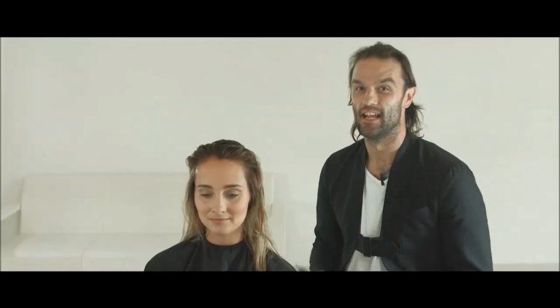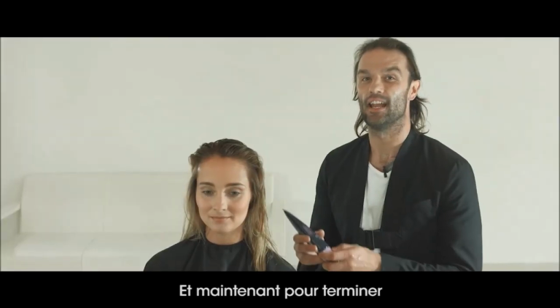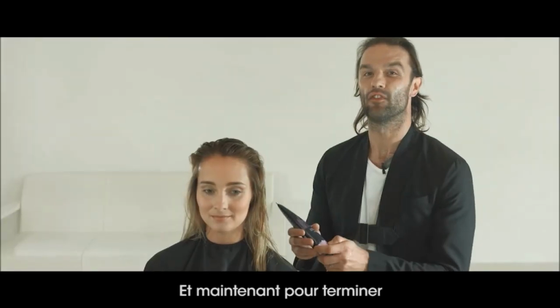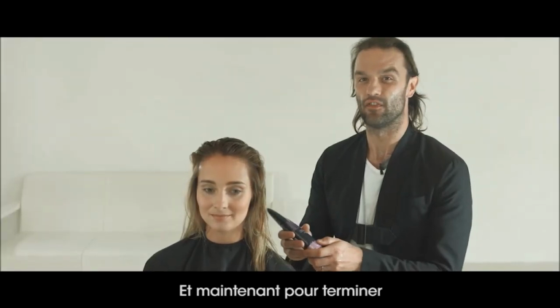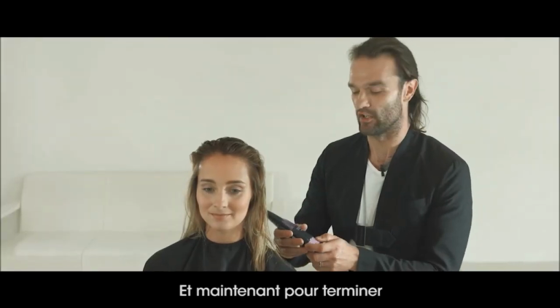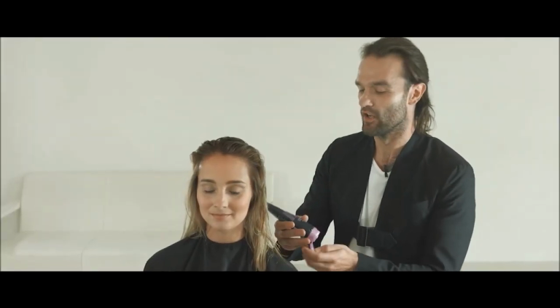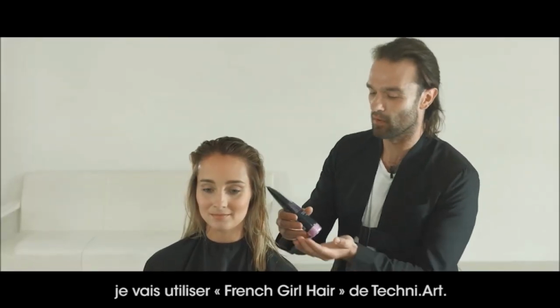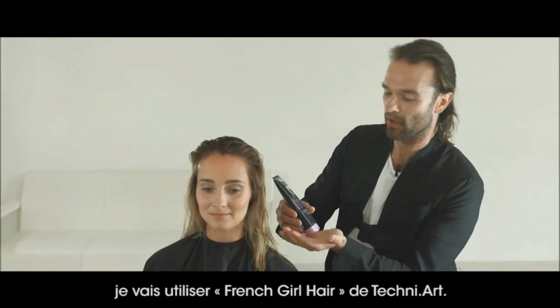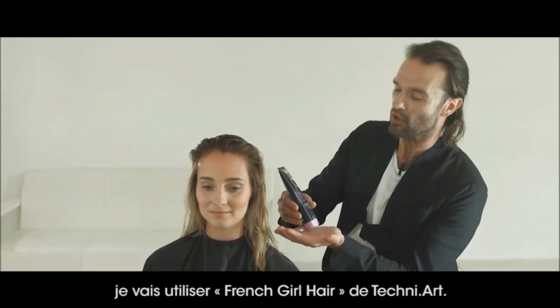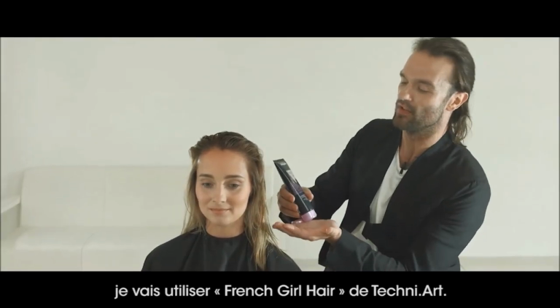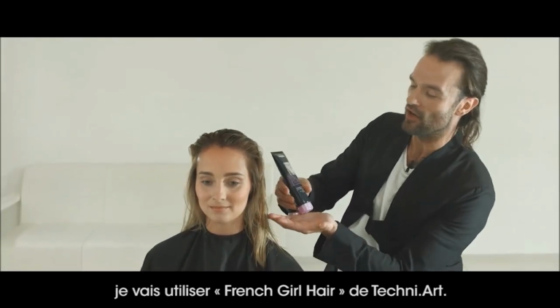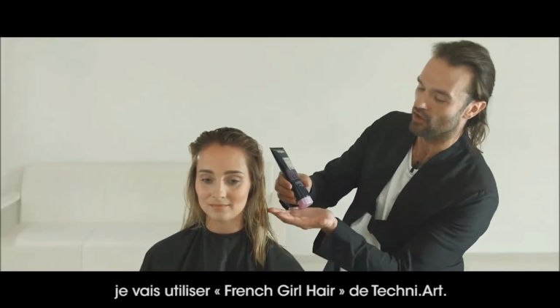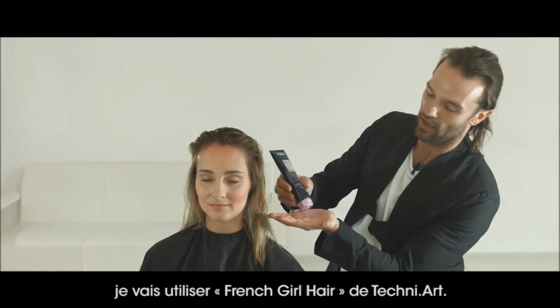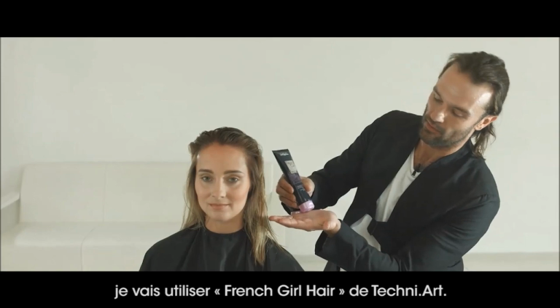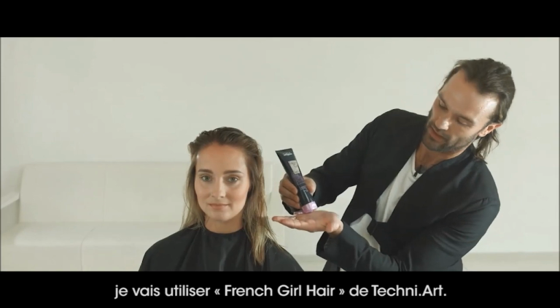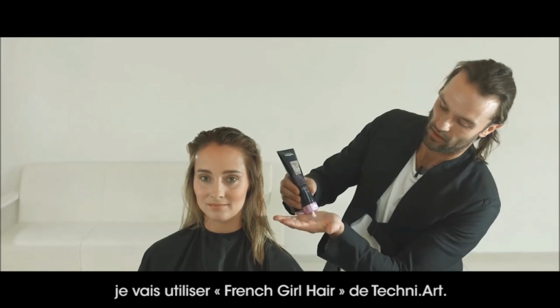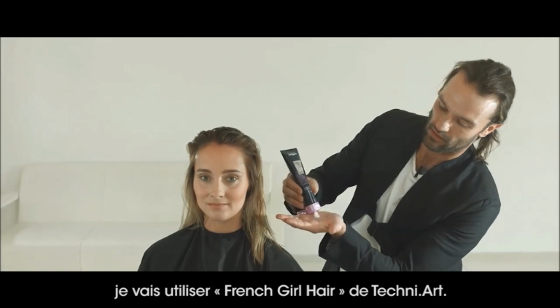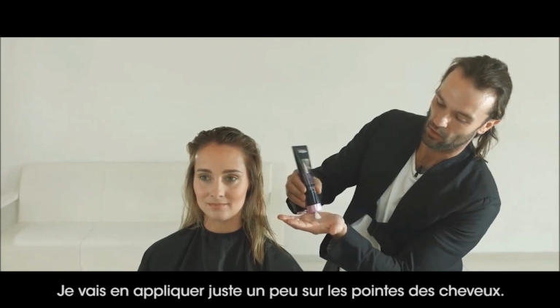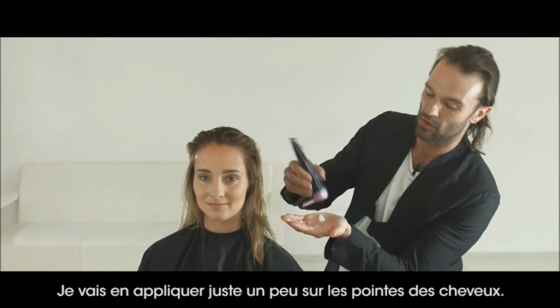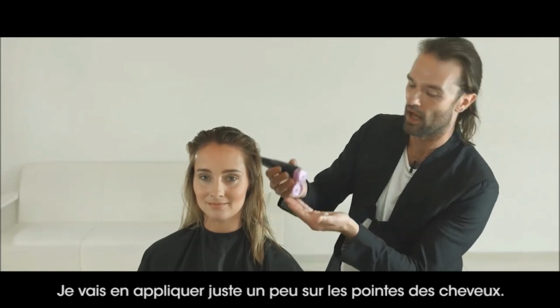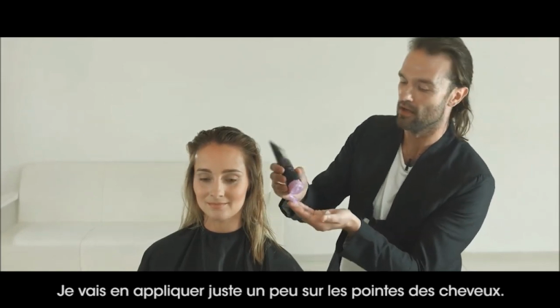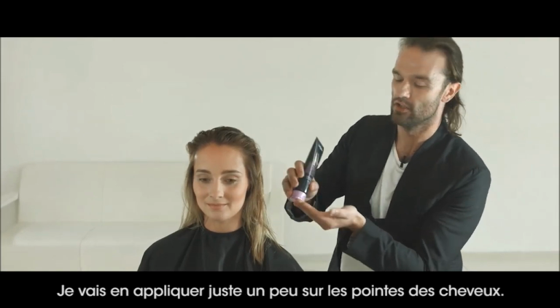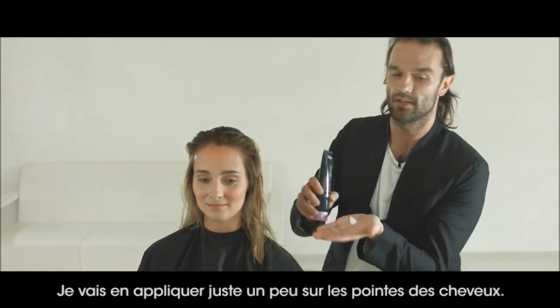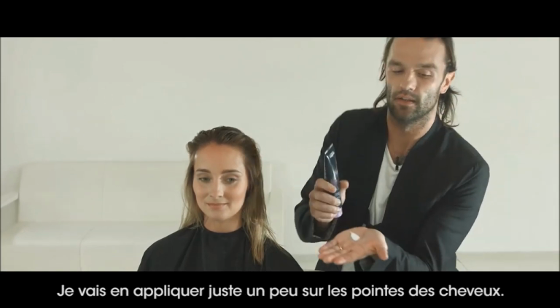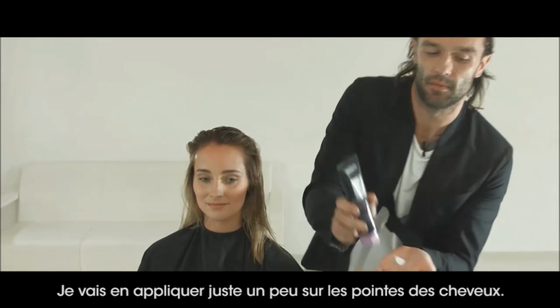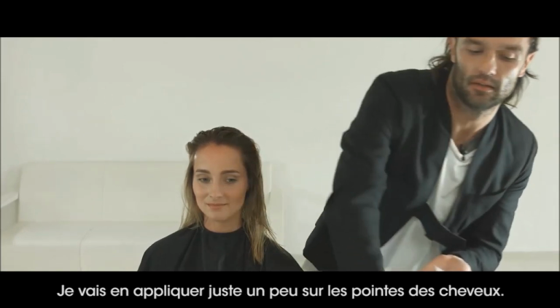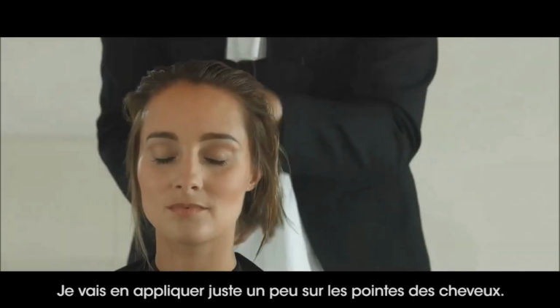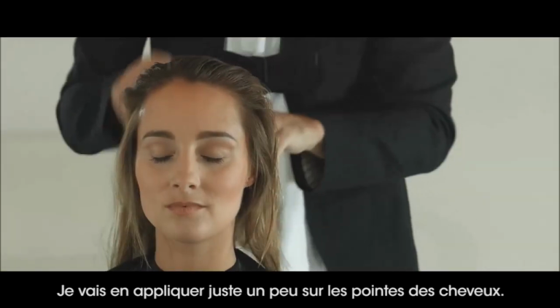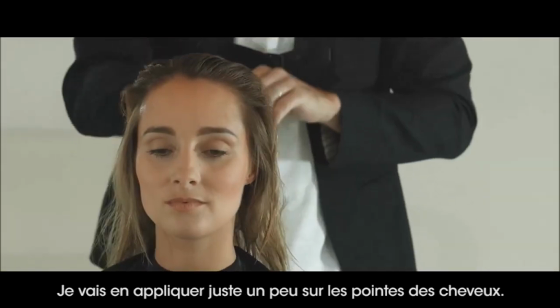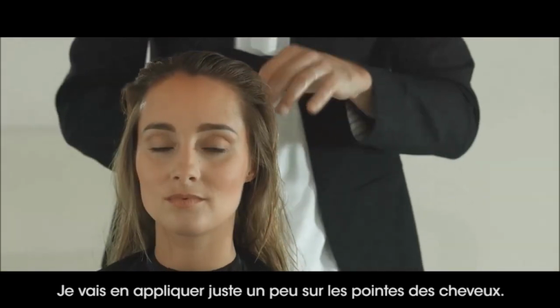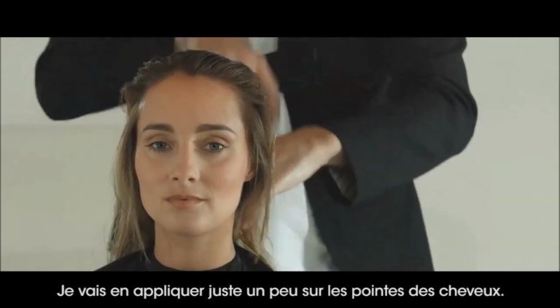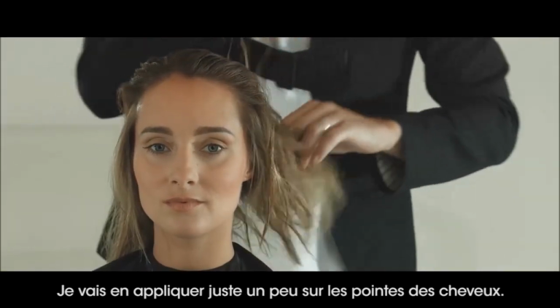And now for the finish. I'm going to use French Girl Hair from Technier, applying just a little bit to the ends of the hair.